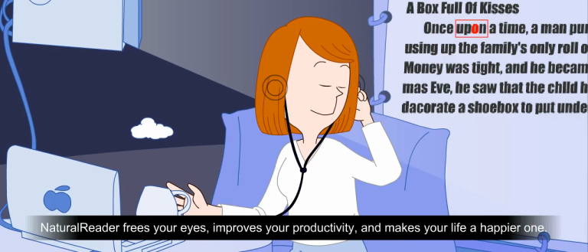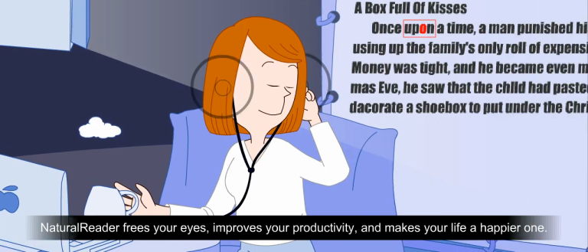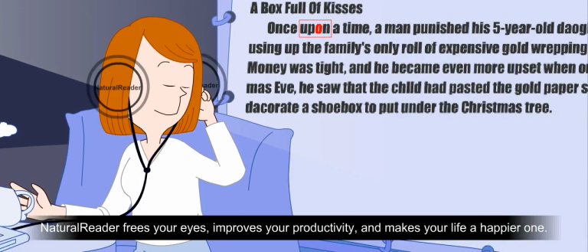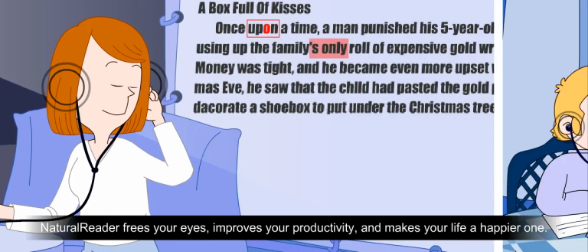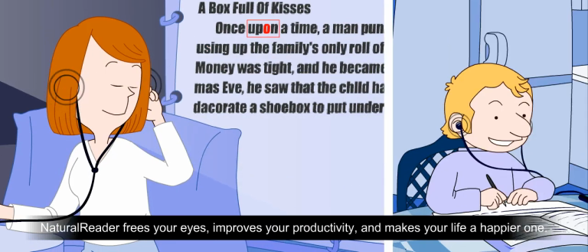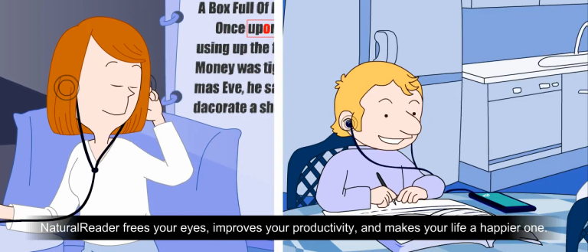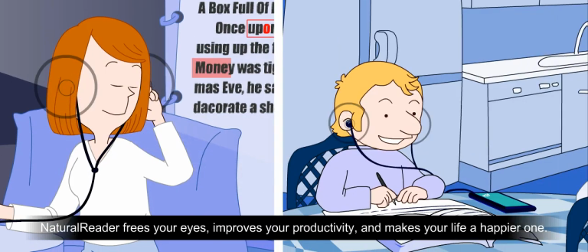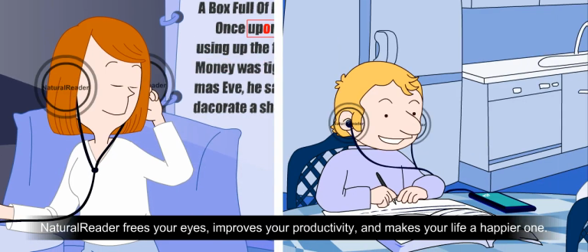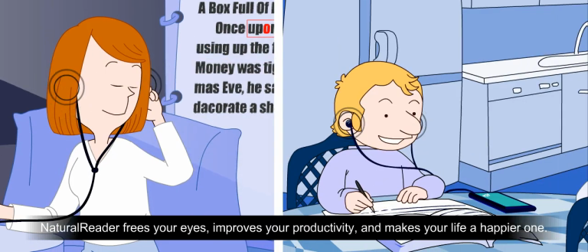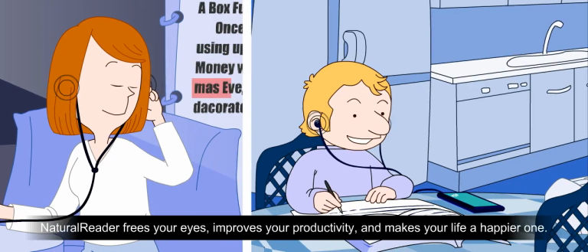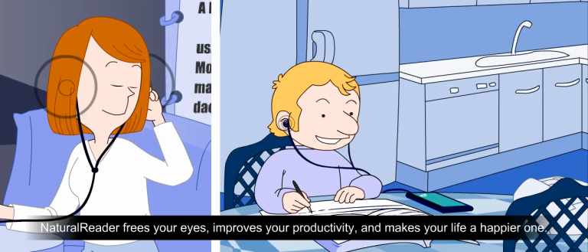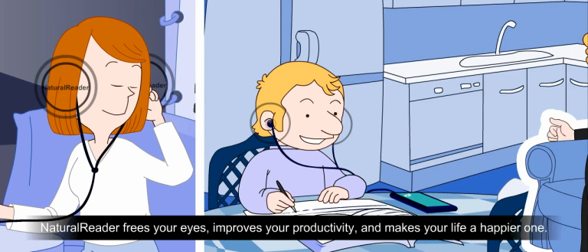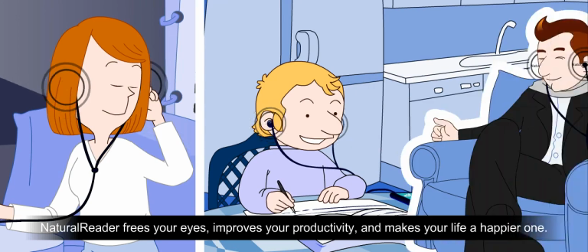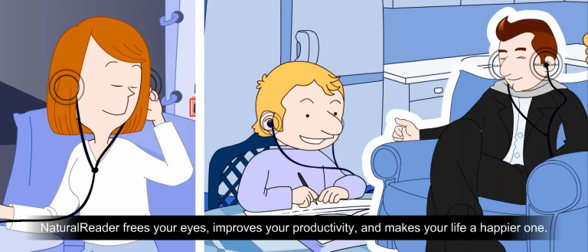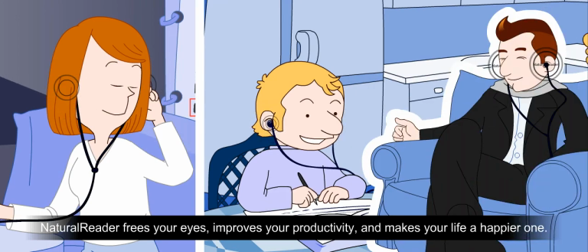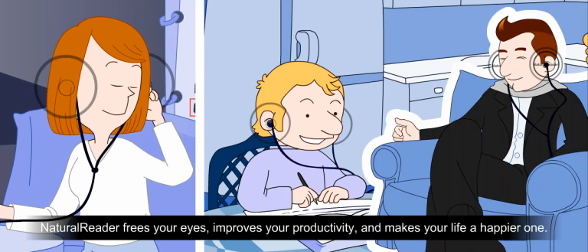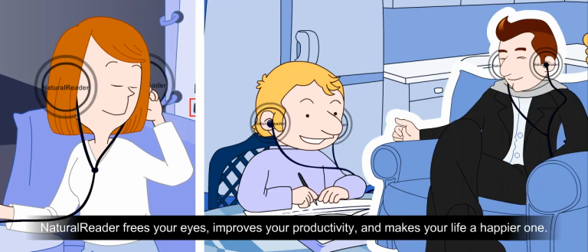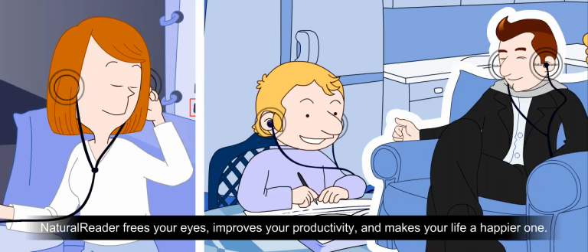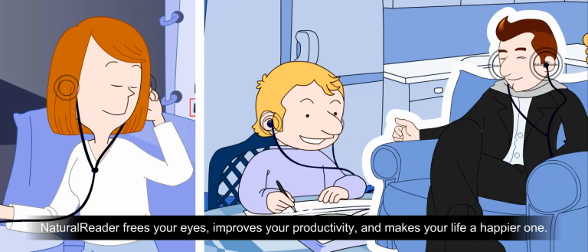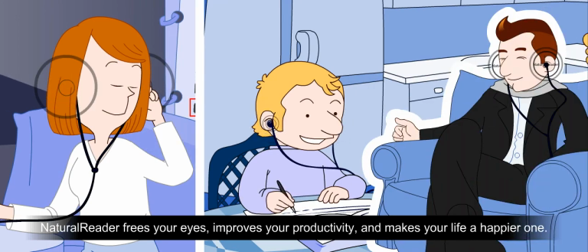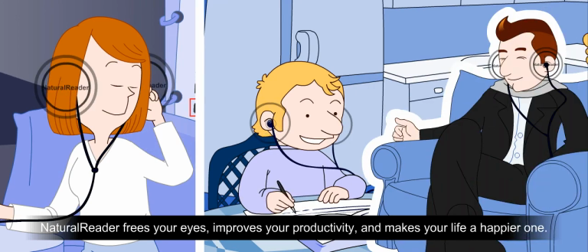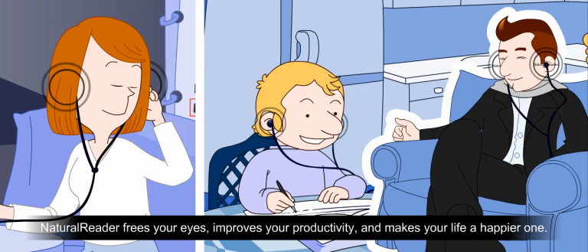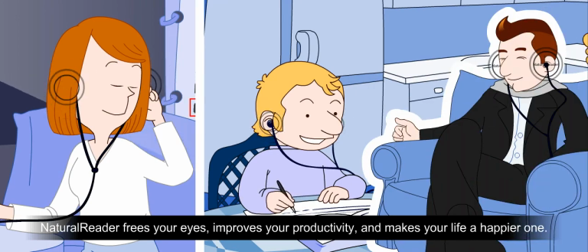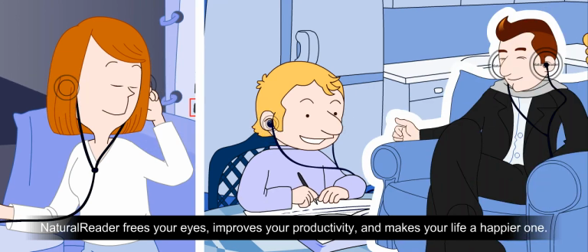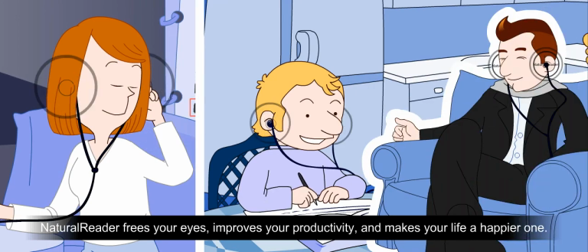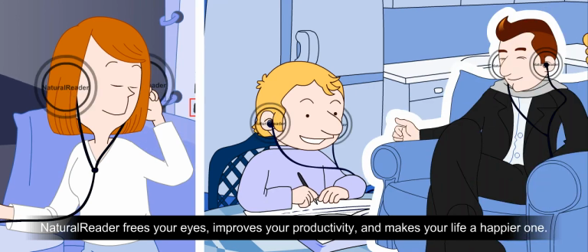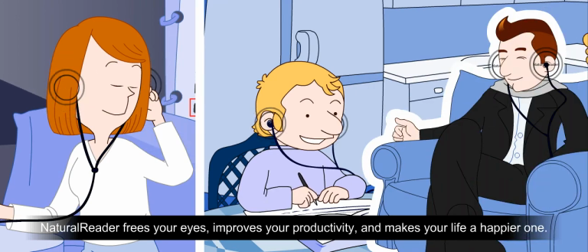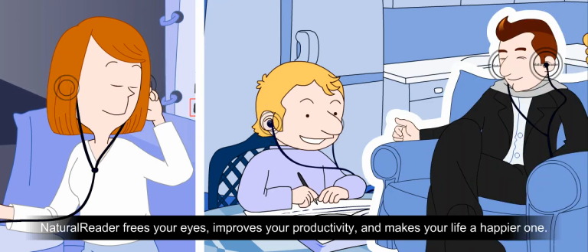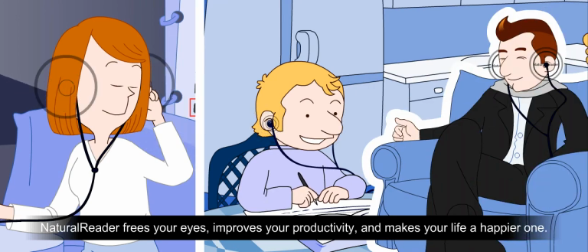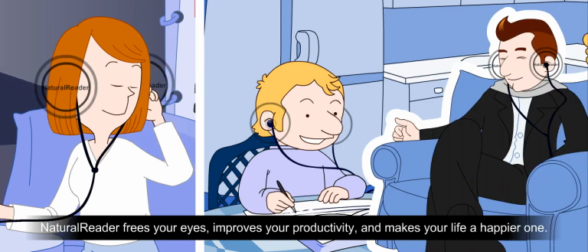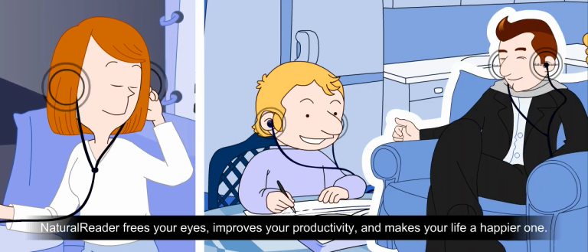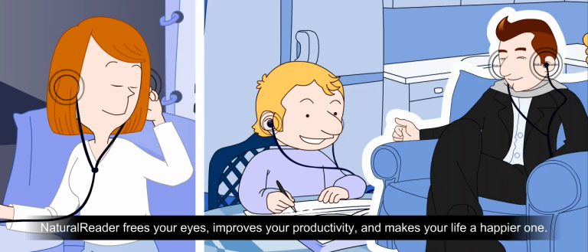Natural Reader frees your eyes, improves your productivity, and makes your life a happier one.